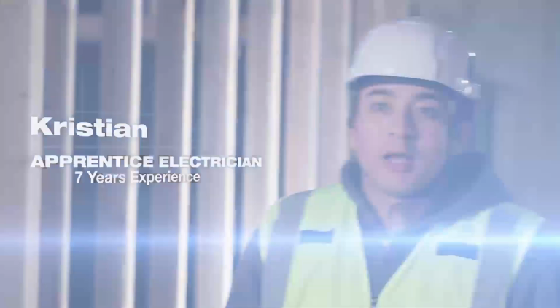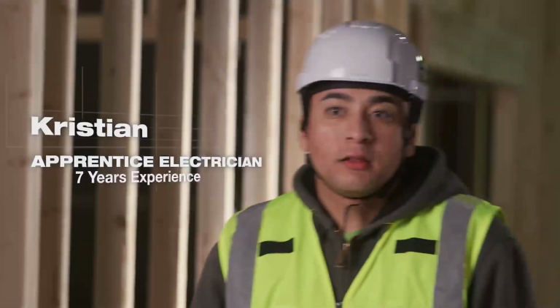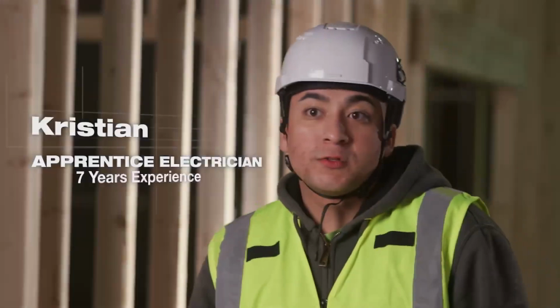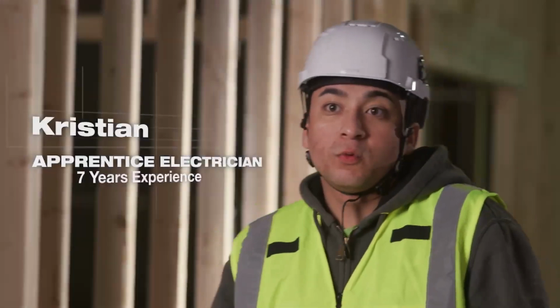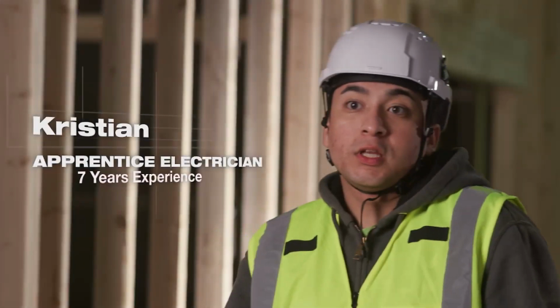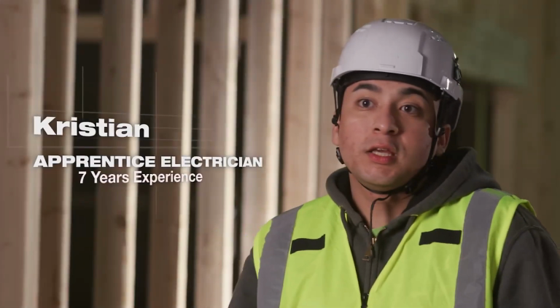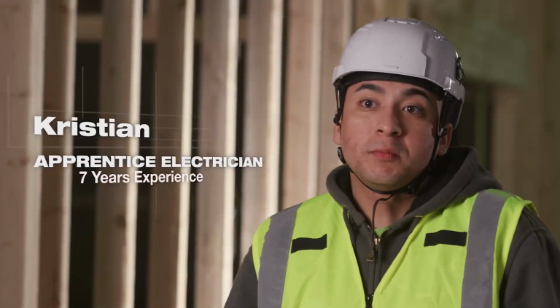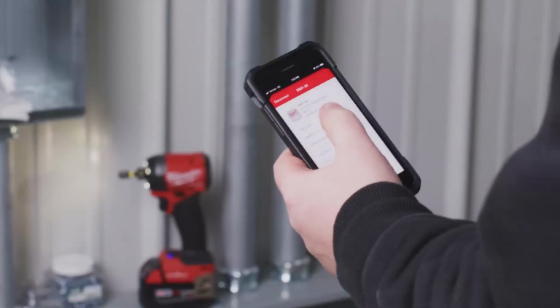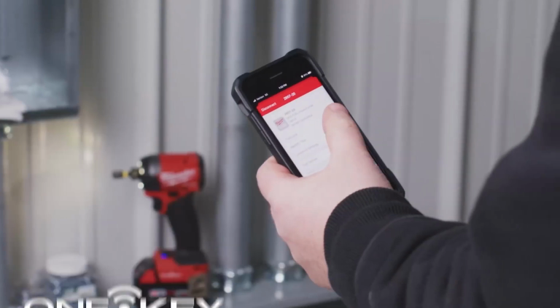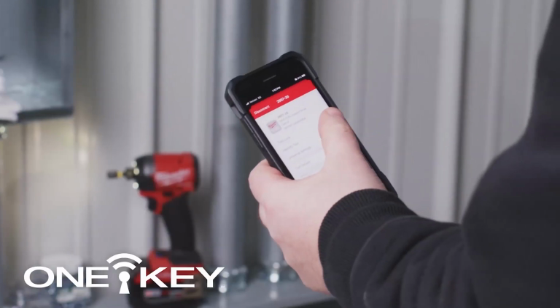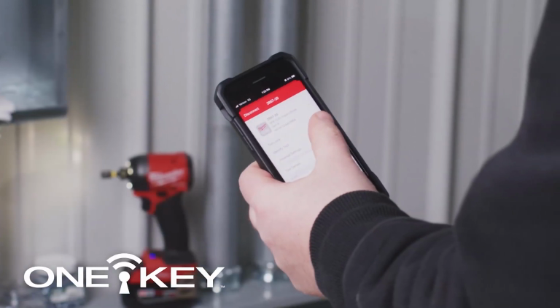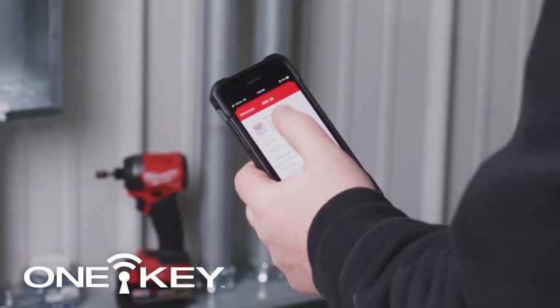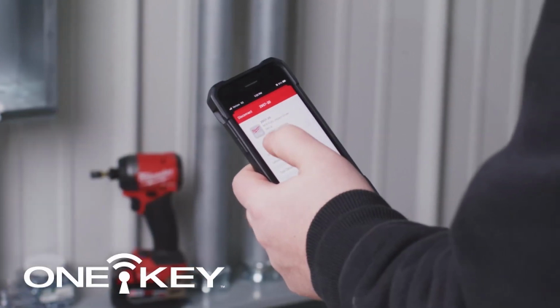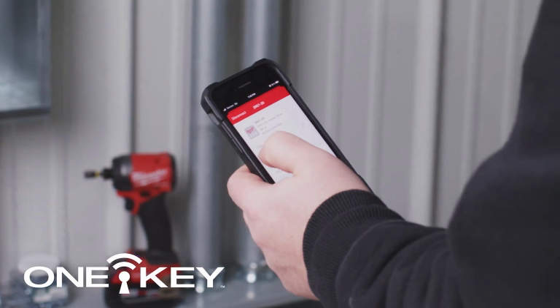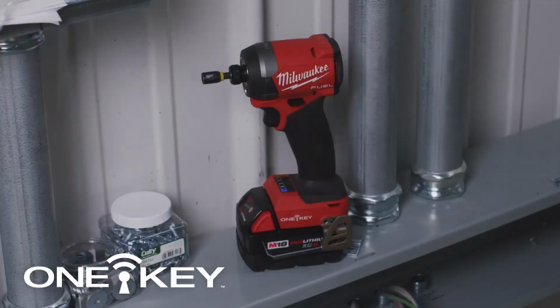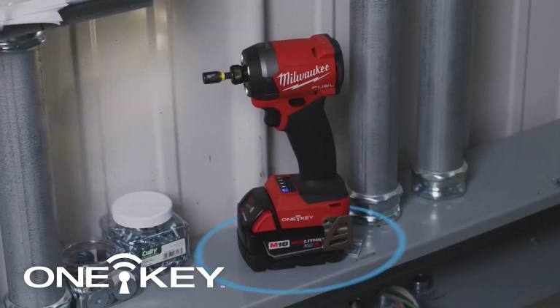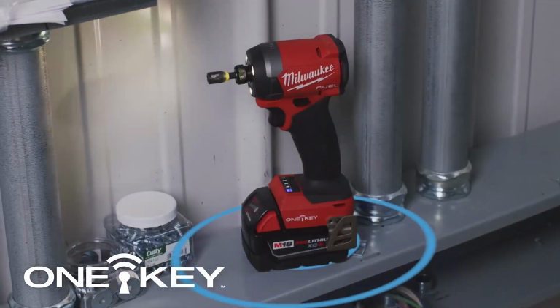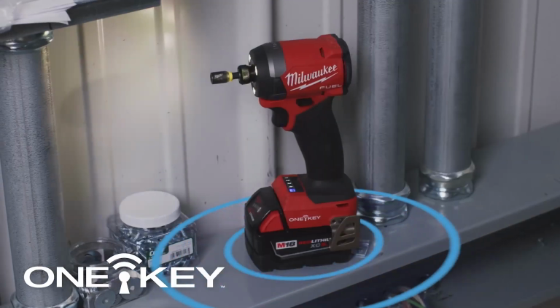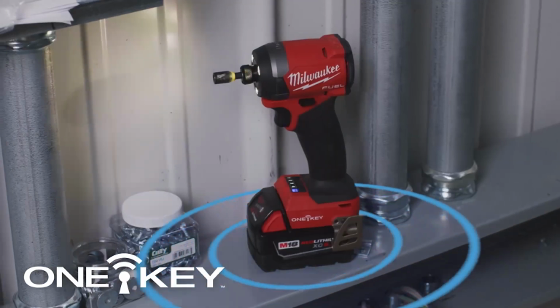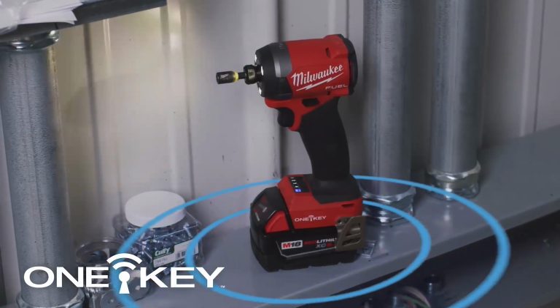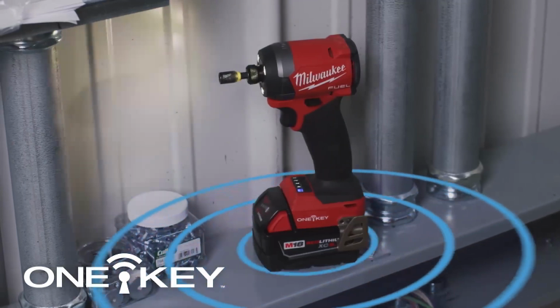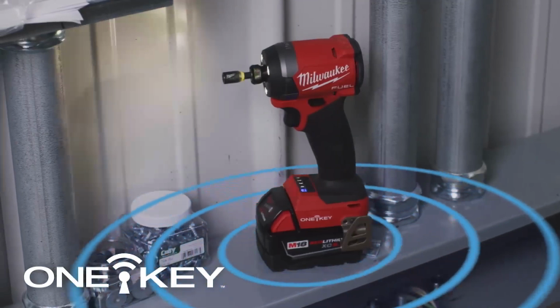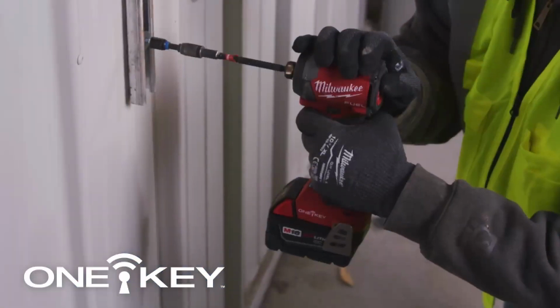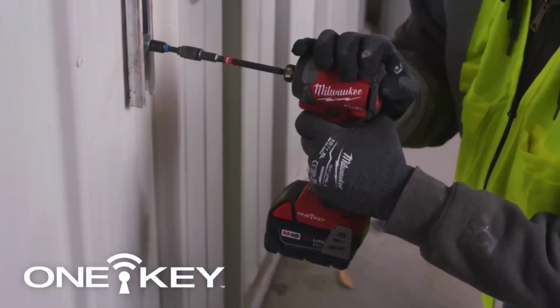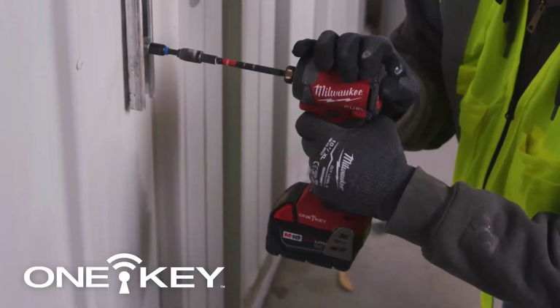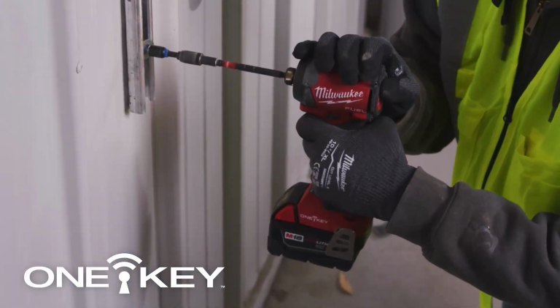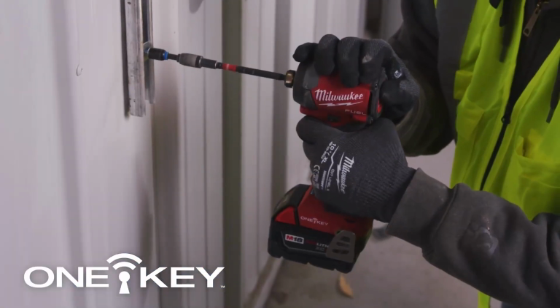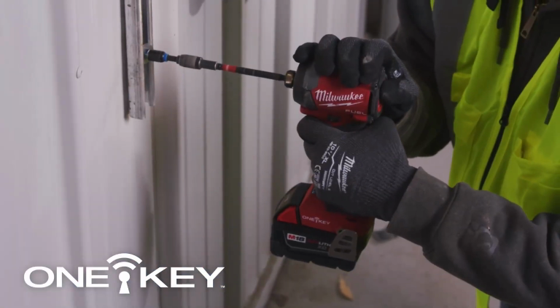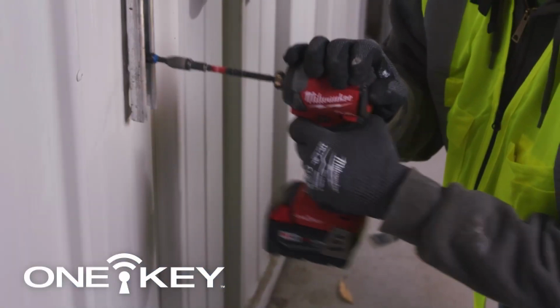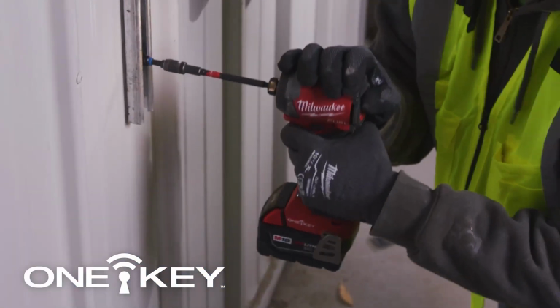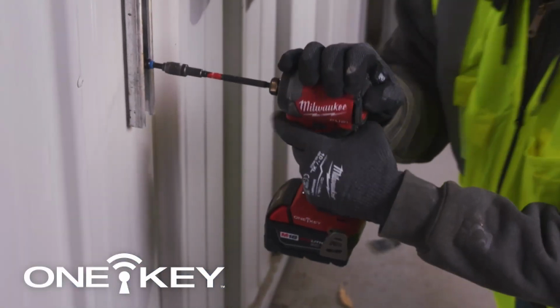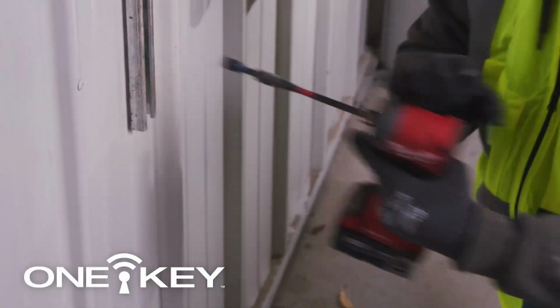I love using One Key. I love the self-tapping mode — it does the work for me. It goes in, stops right where I need it to be.